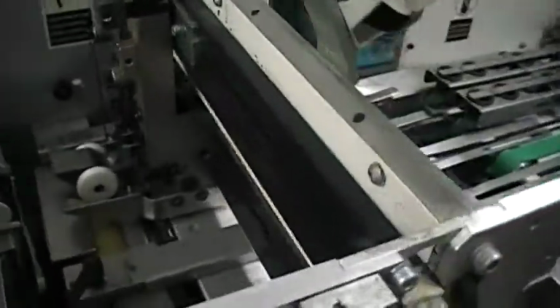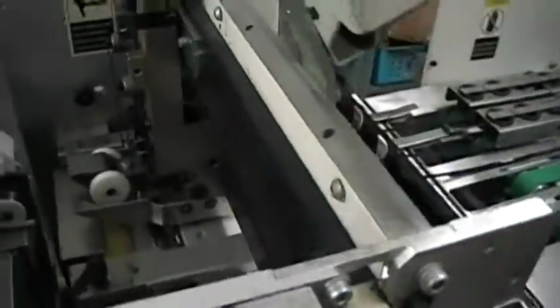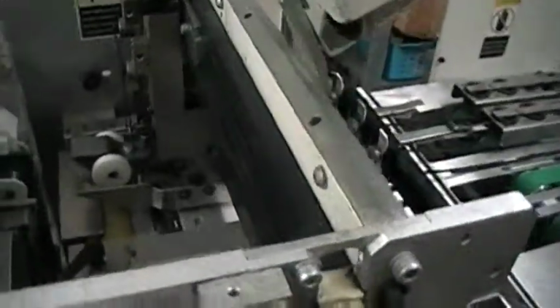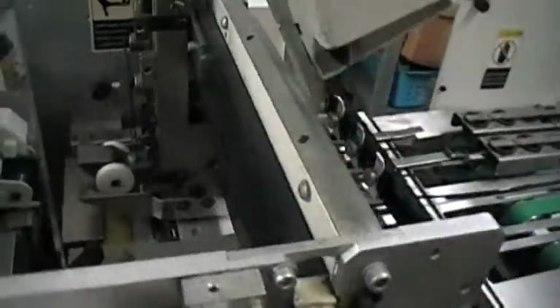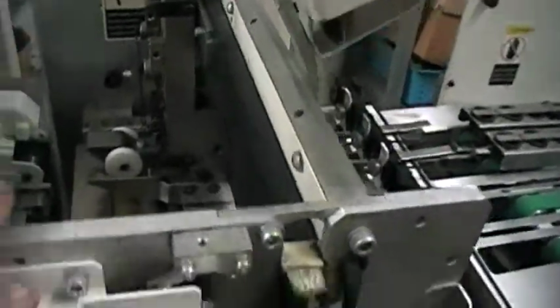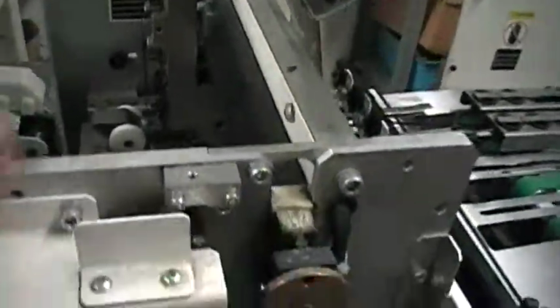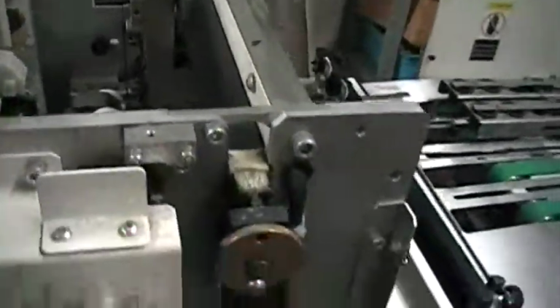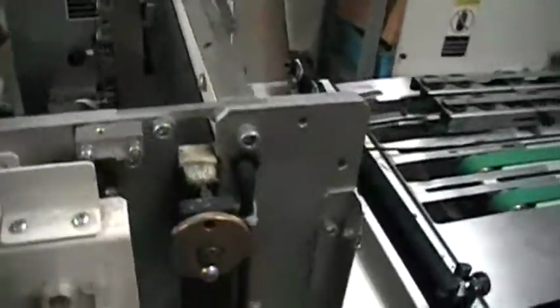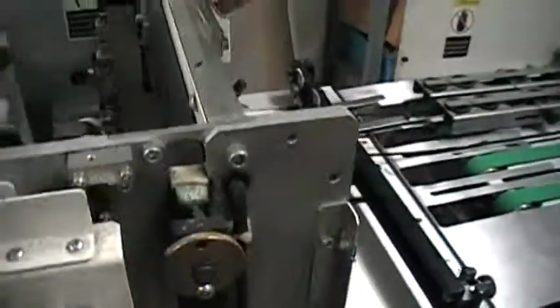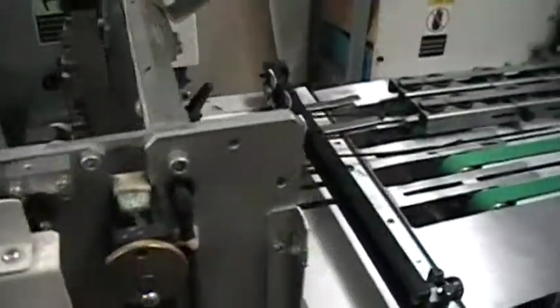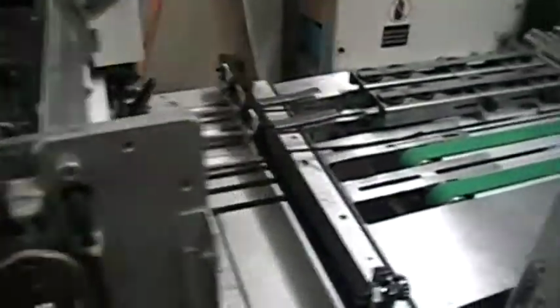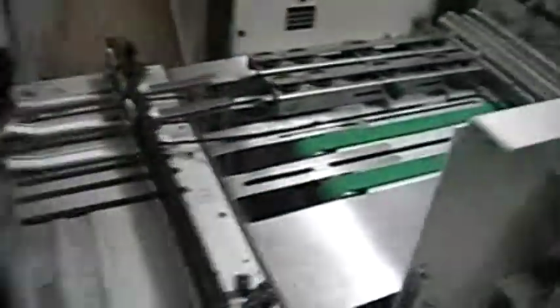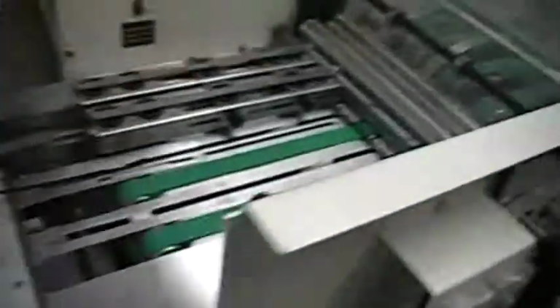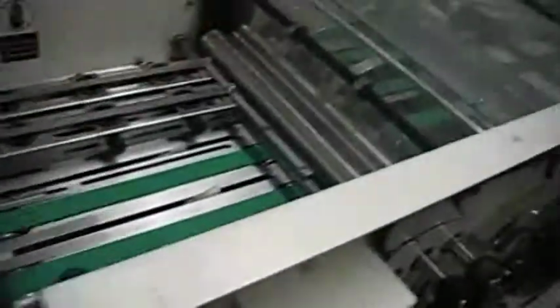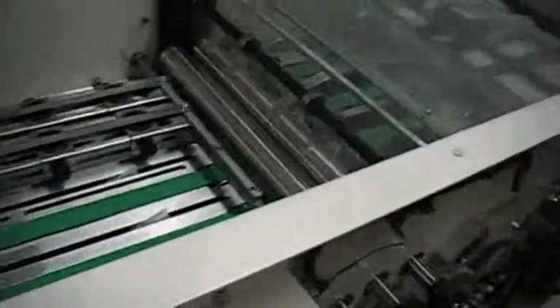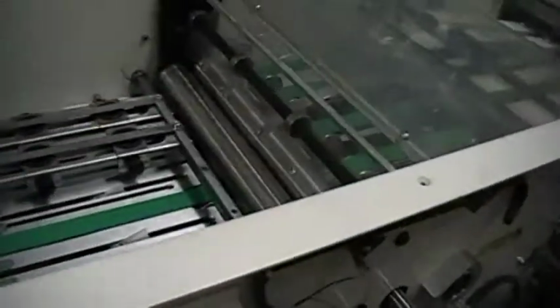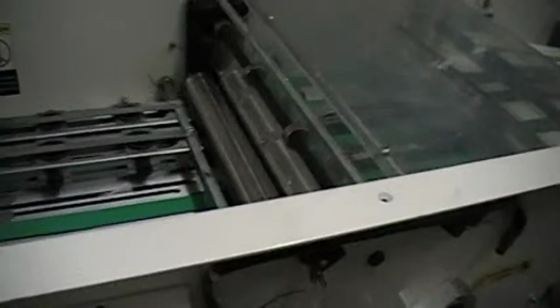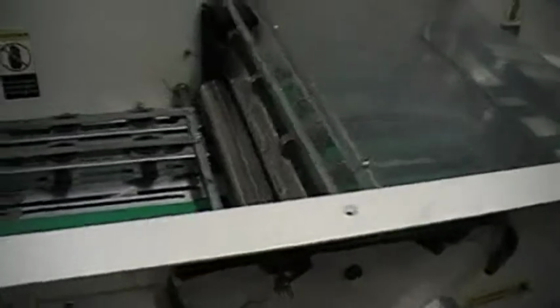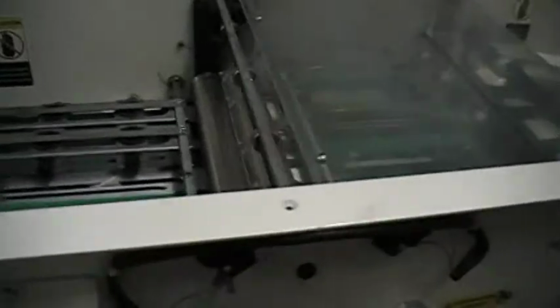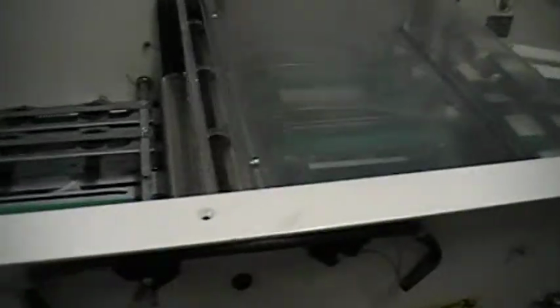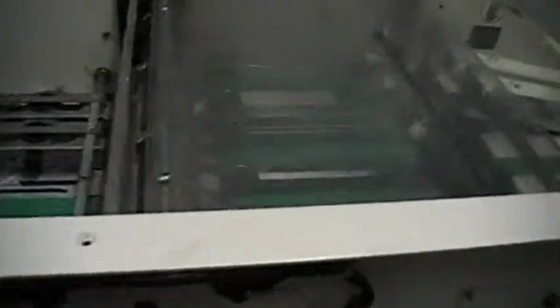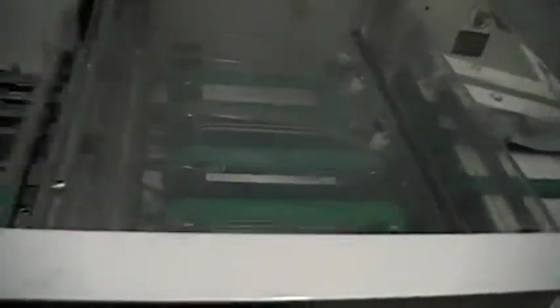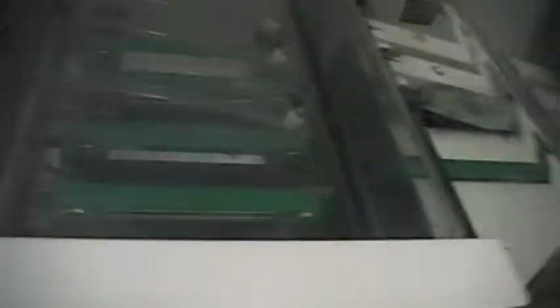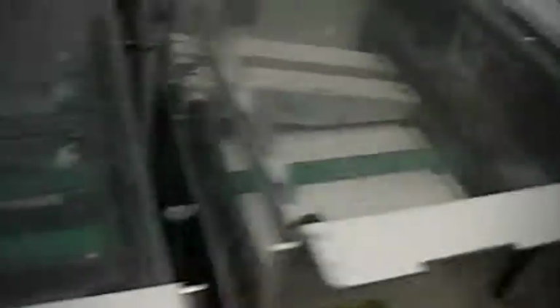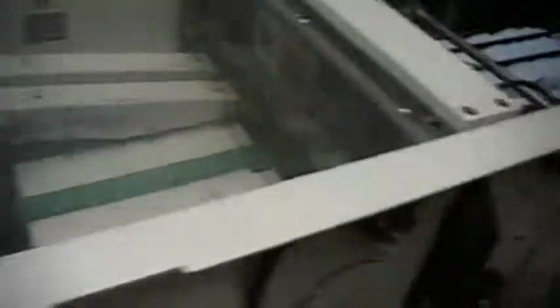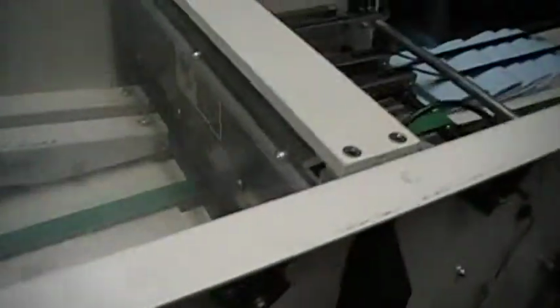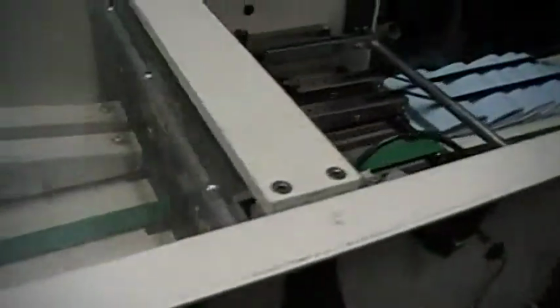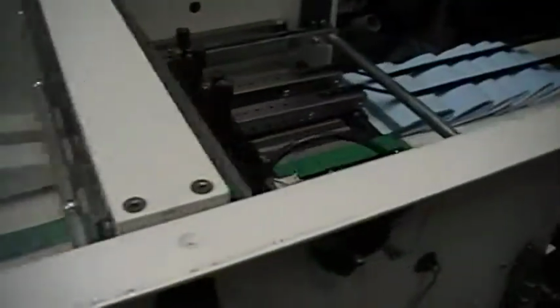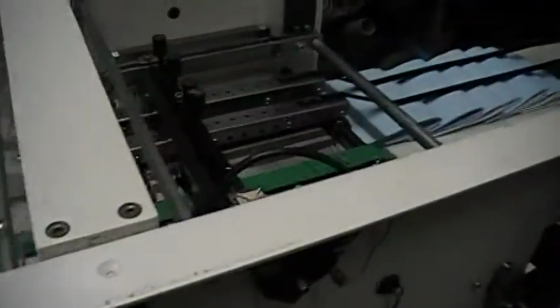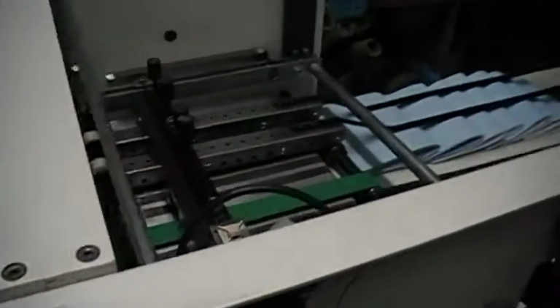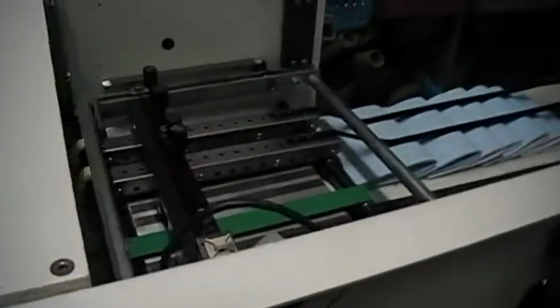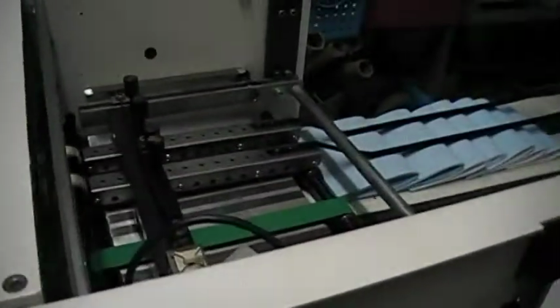This is the ADRT, this is the PAT folder, and this is the TRT trimmer.